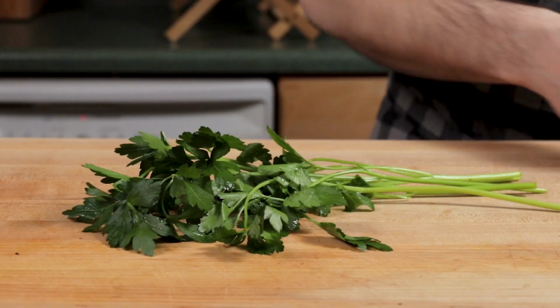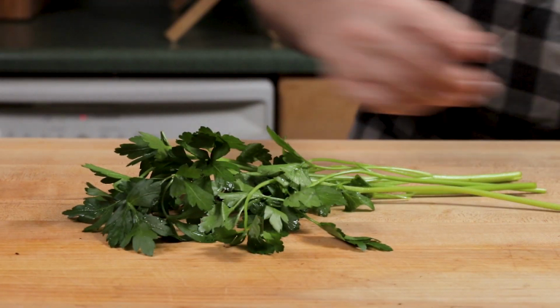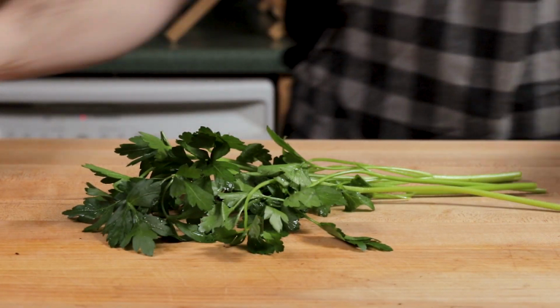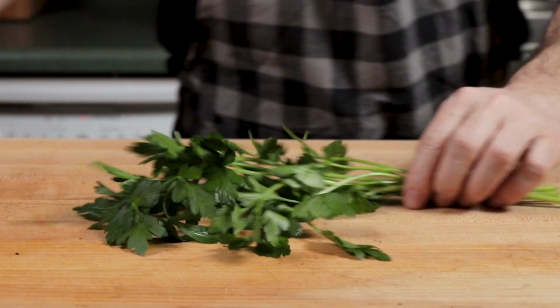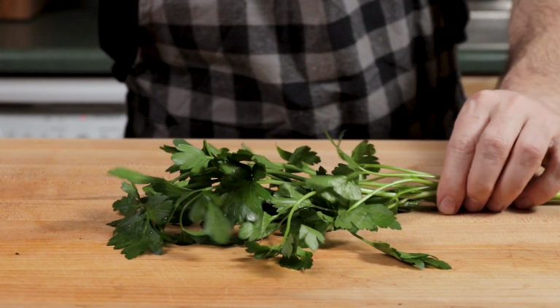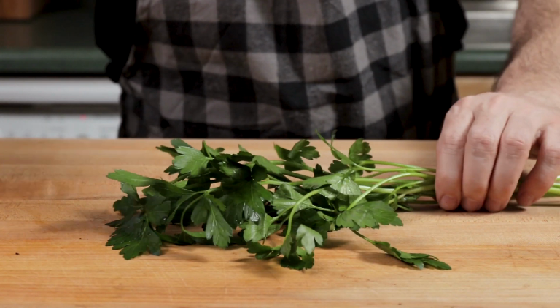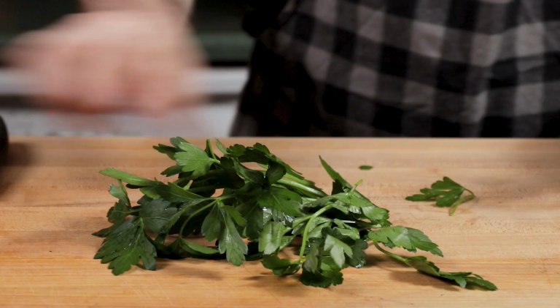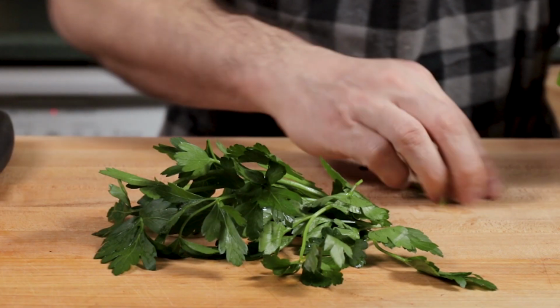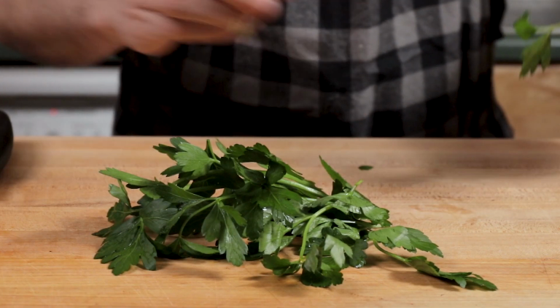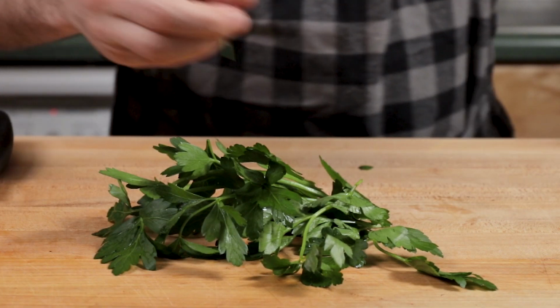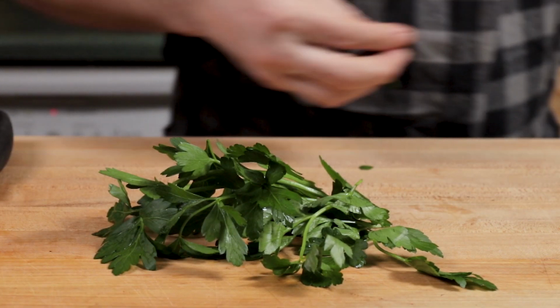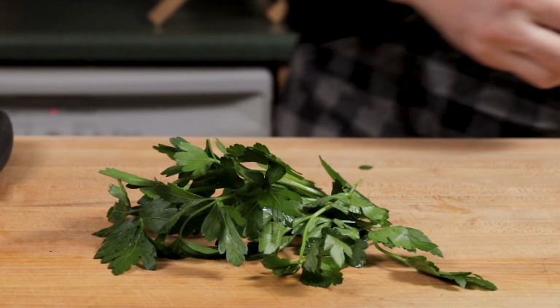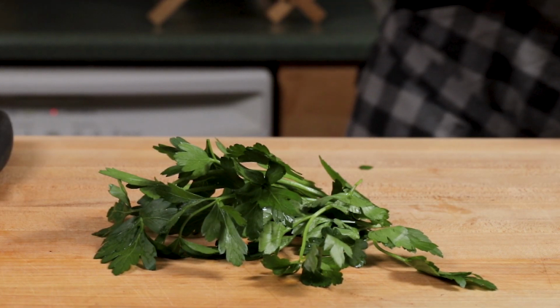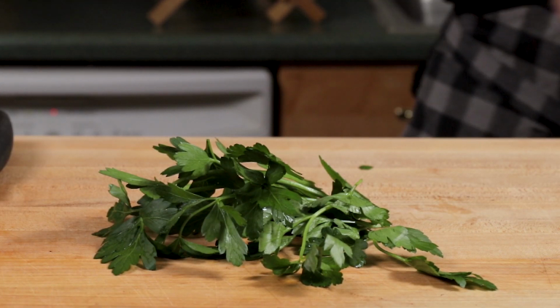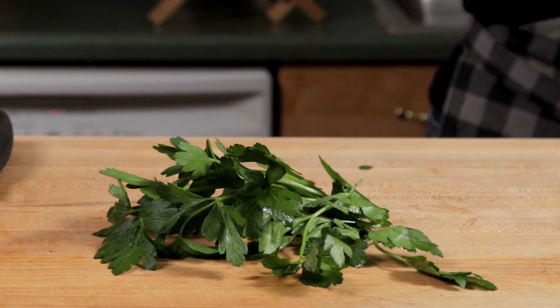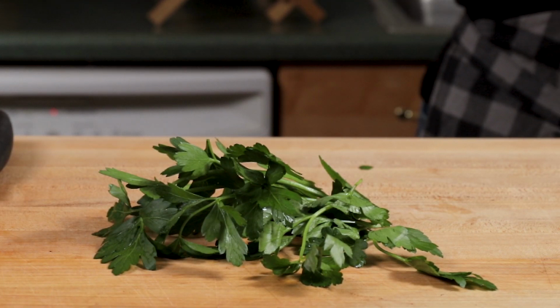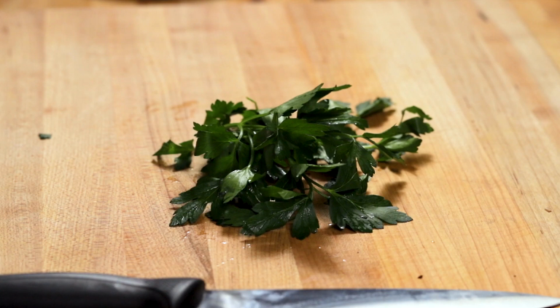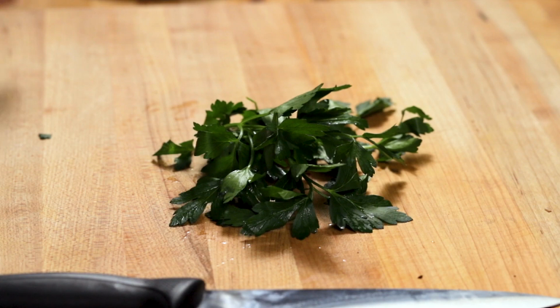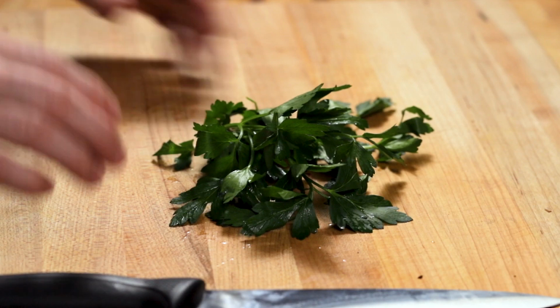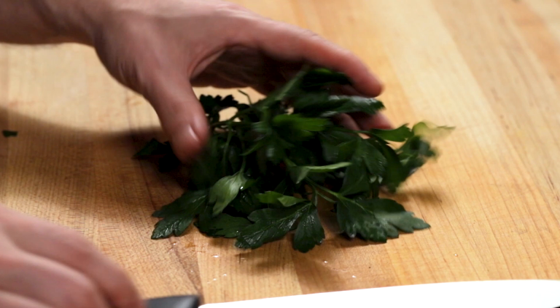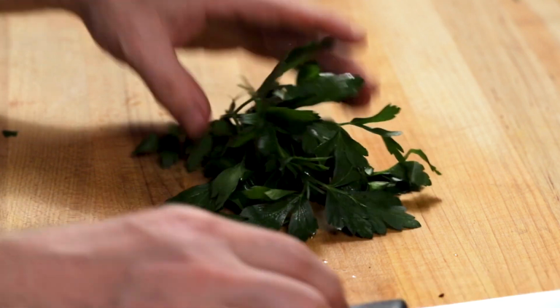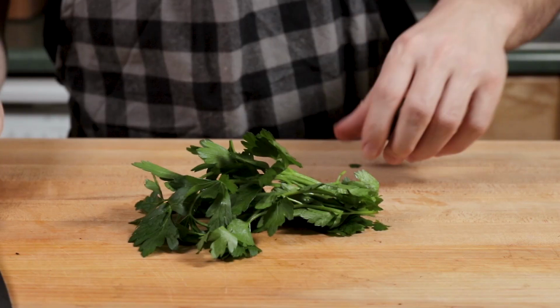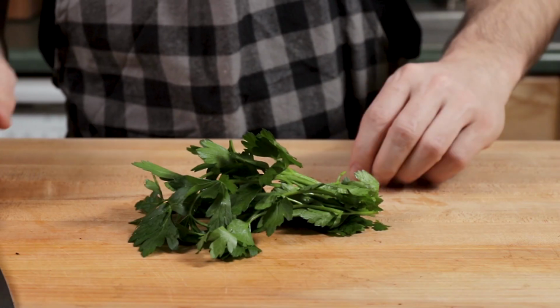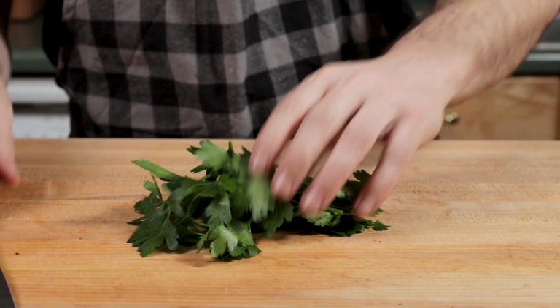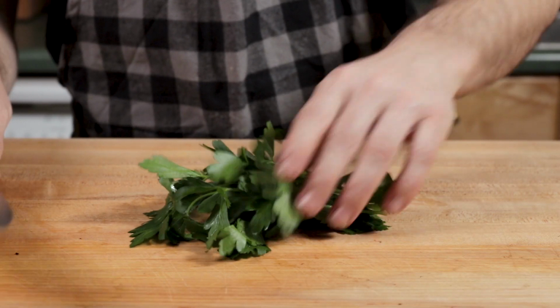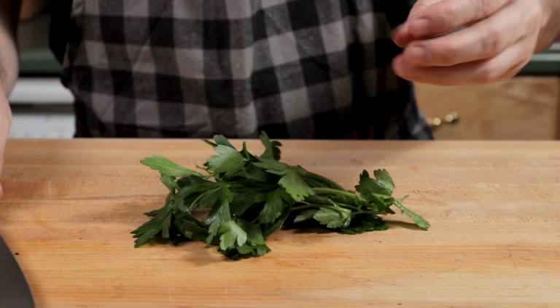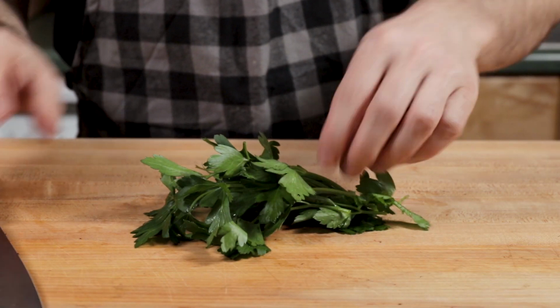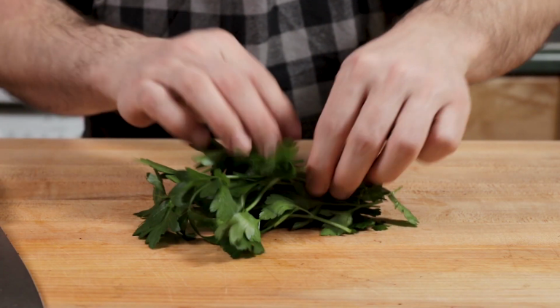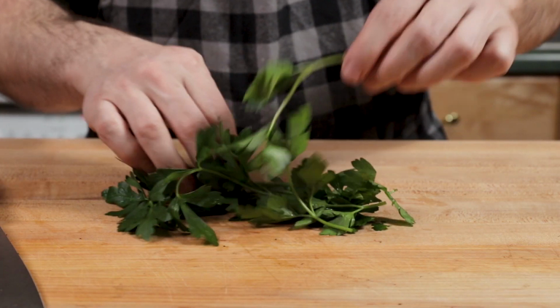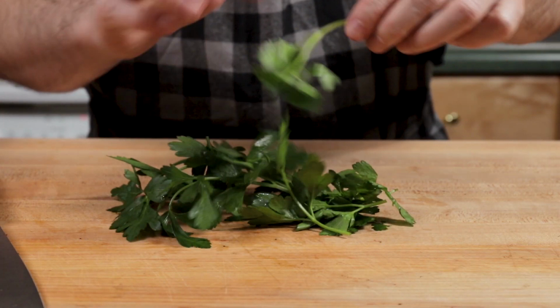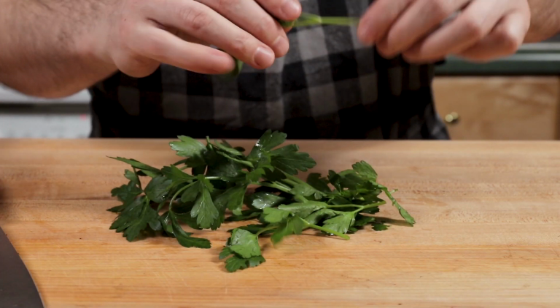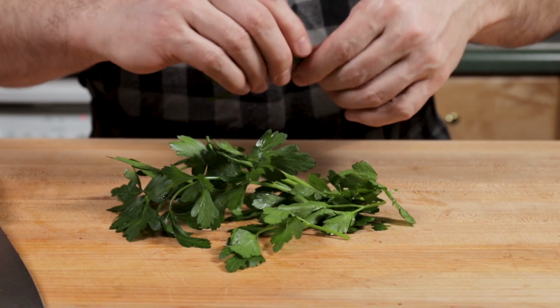Nice parsley for the end. If you don't like parsley, don't use it. I use a ton of parsley — you'll see if you go to my other videos, it's like I'm always chopping parsley.